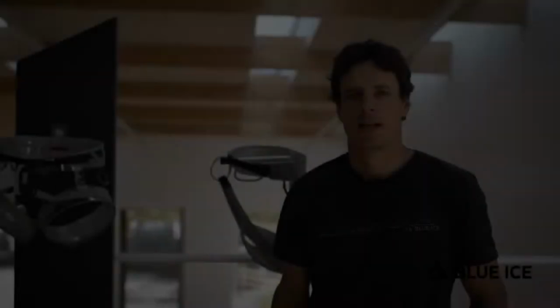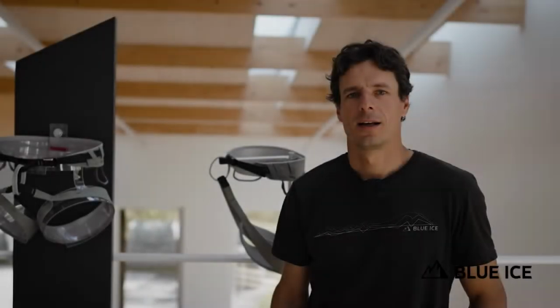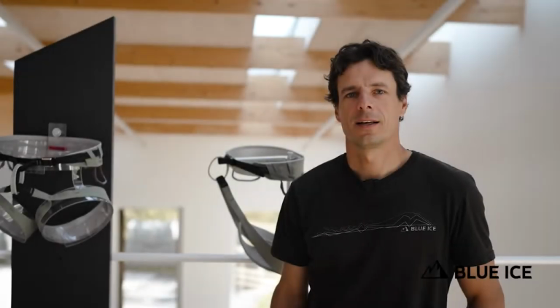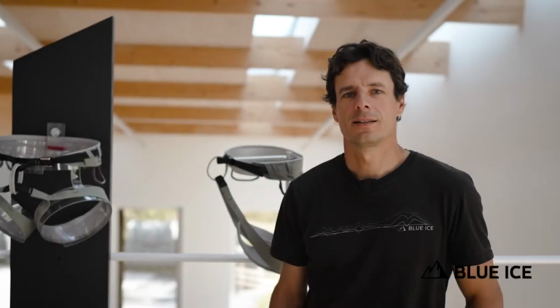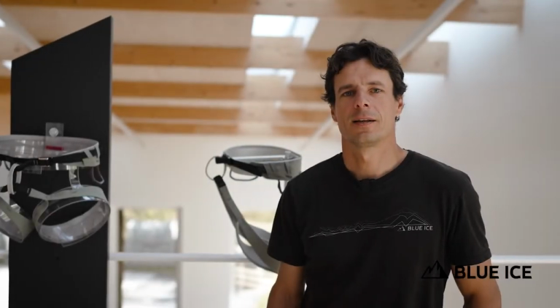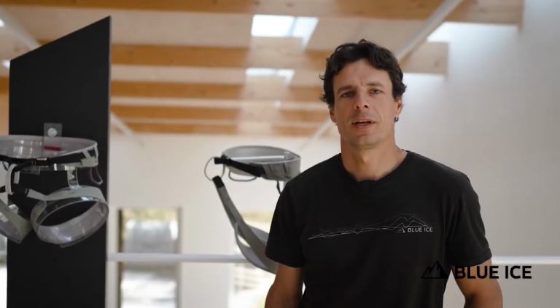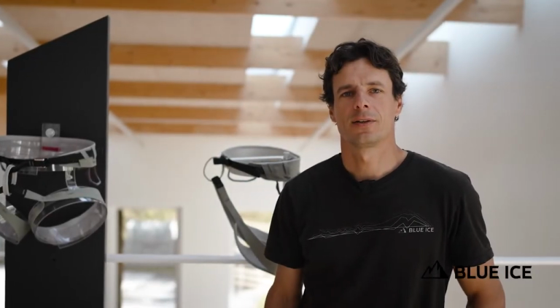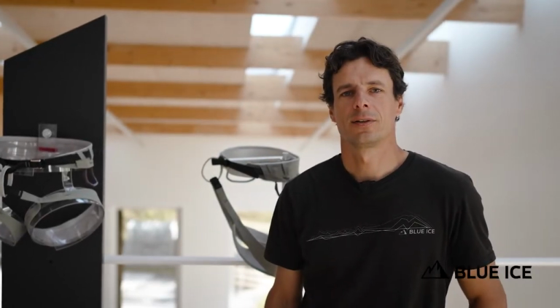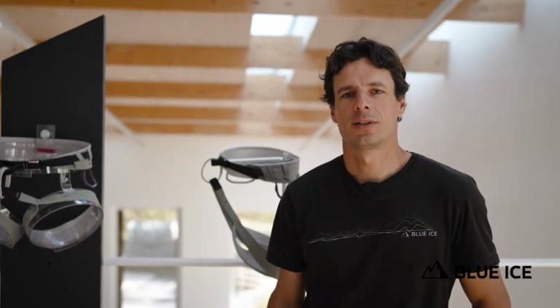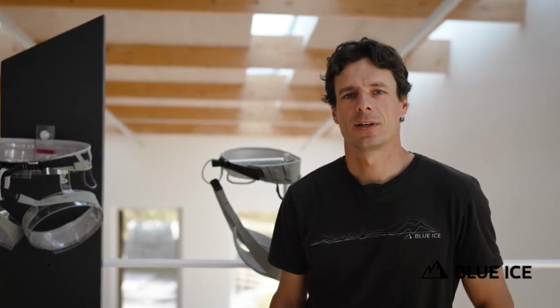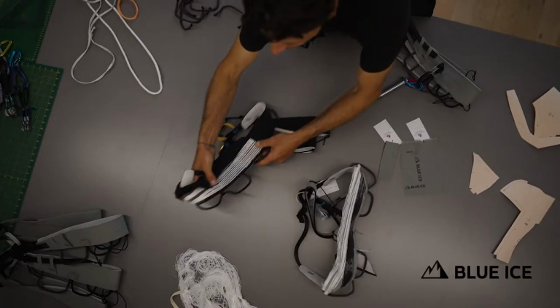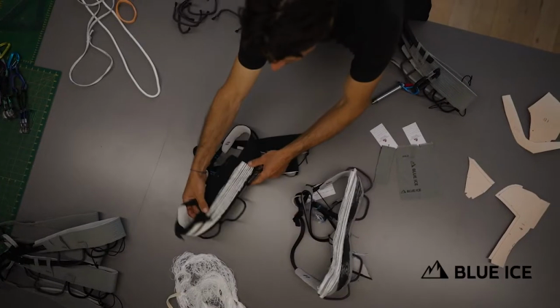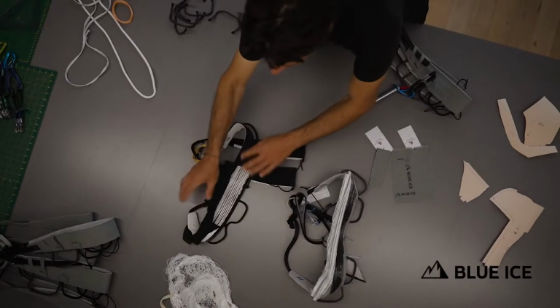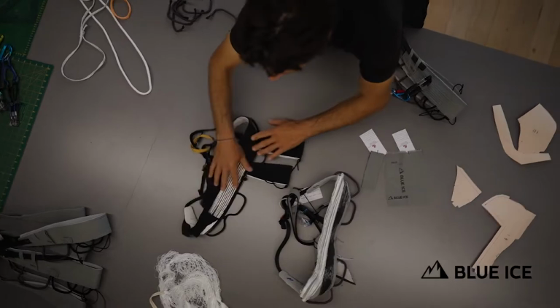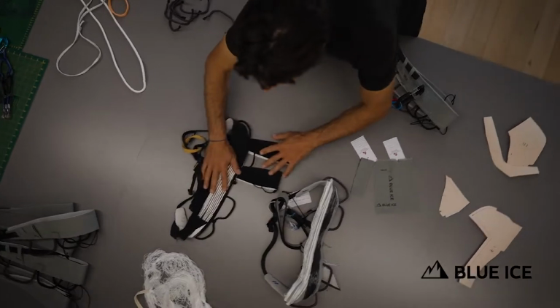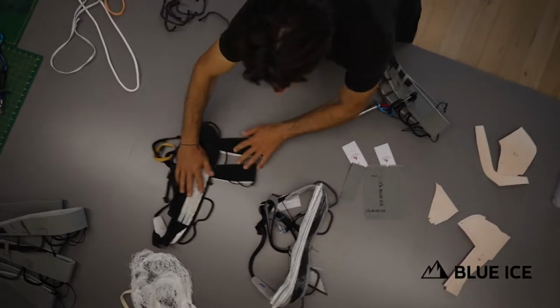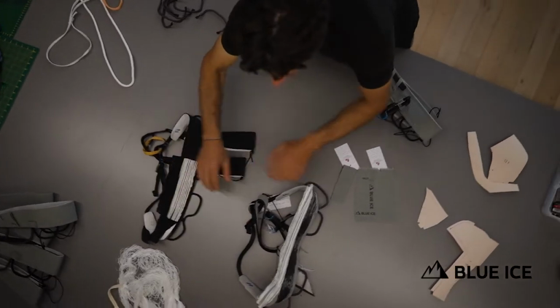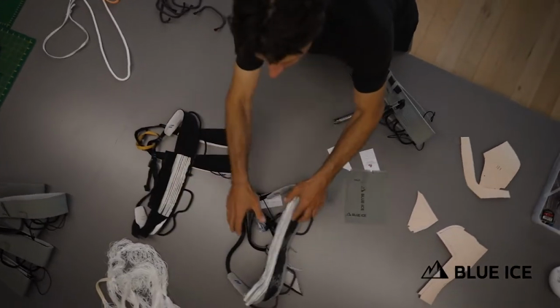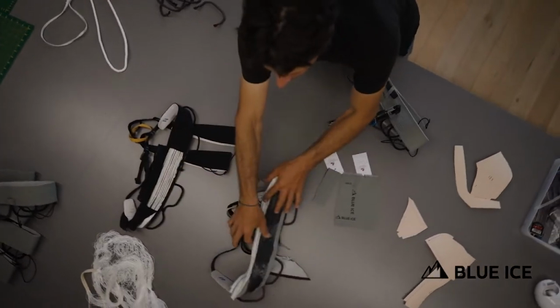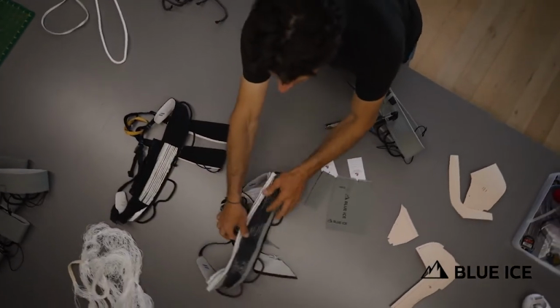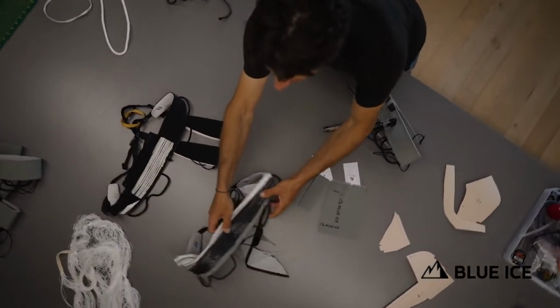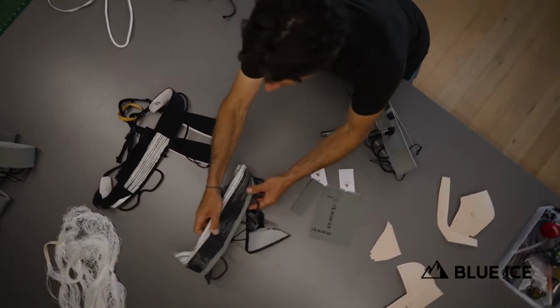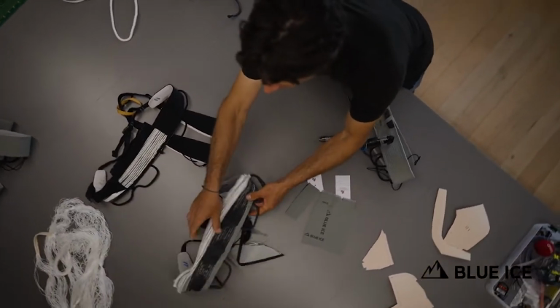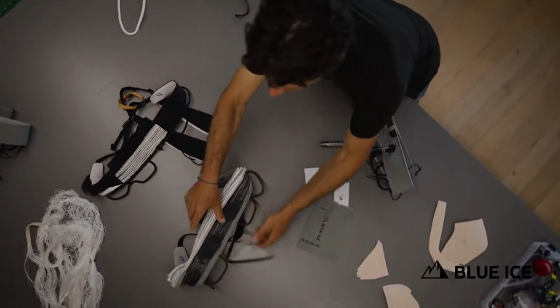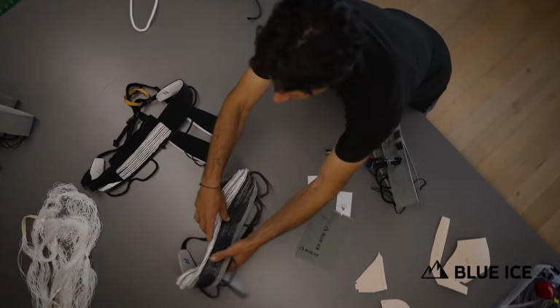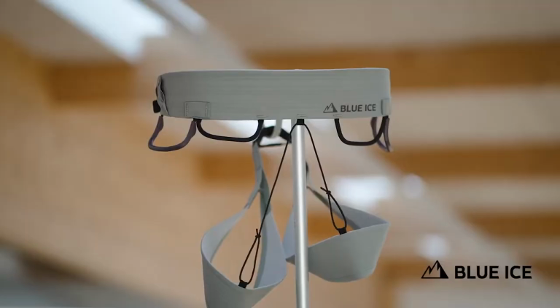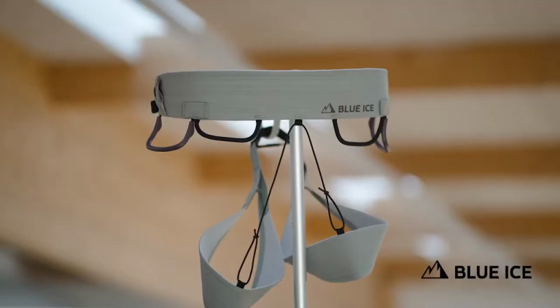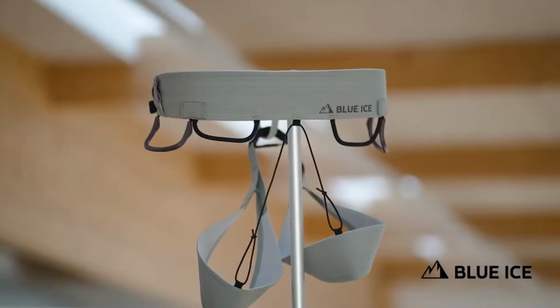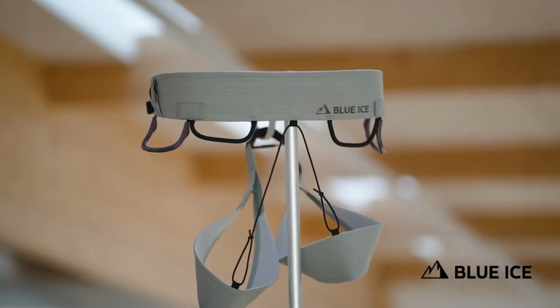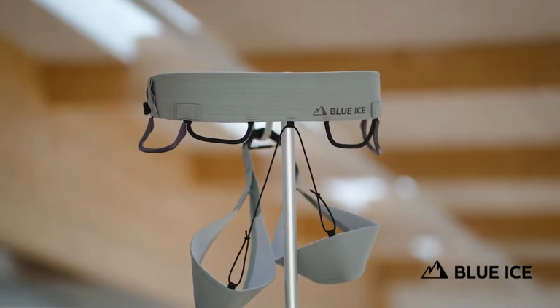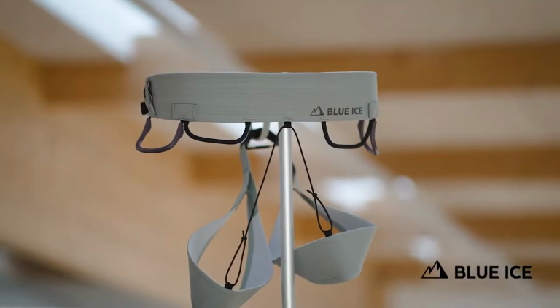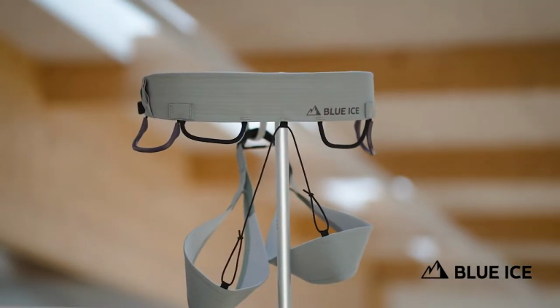Hi guys, I'm here today to talk to you about the really exciting new harness family that we're bringing to the market for spring 23.